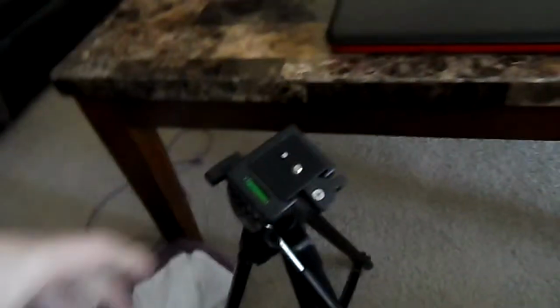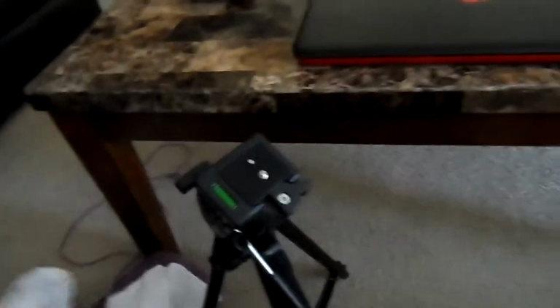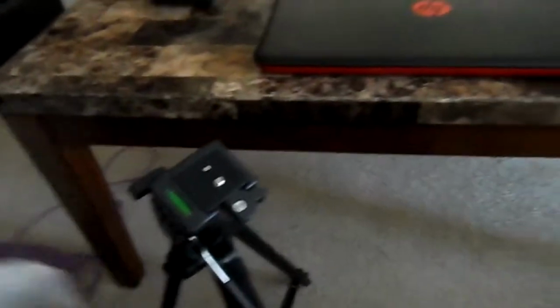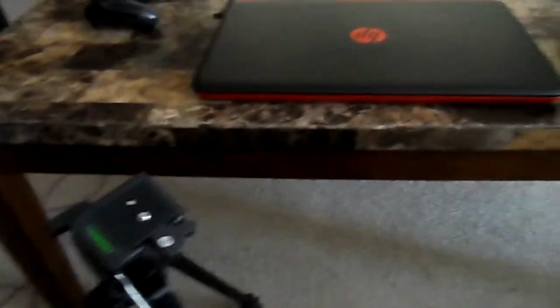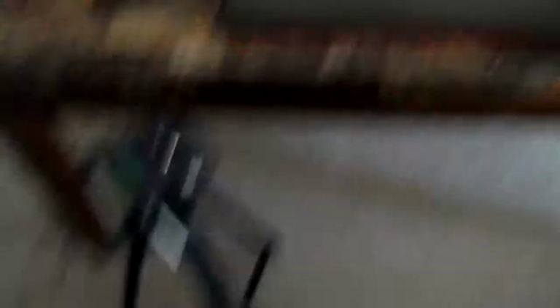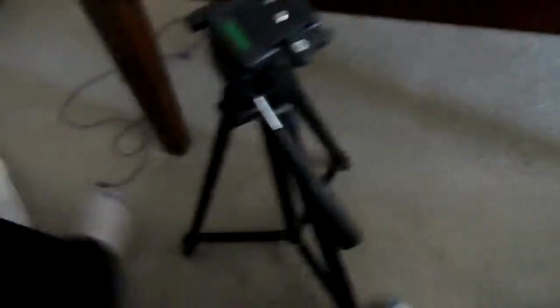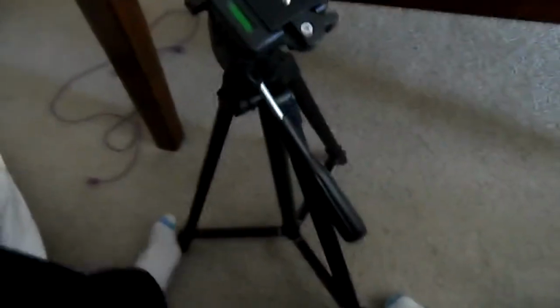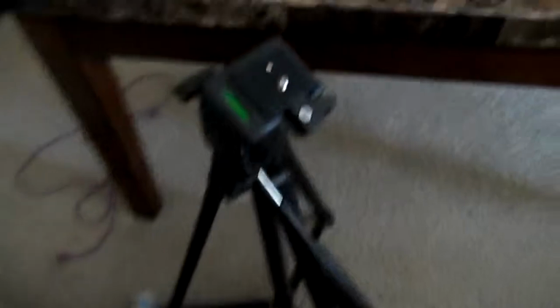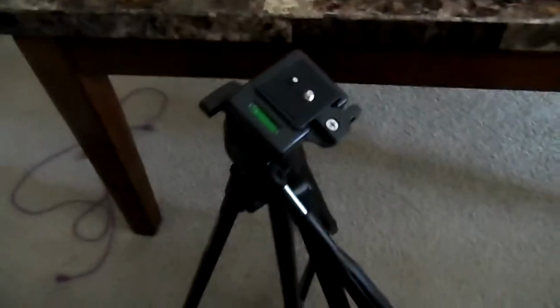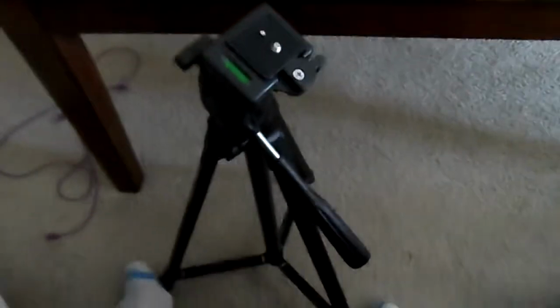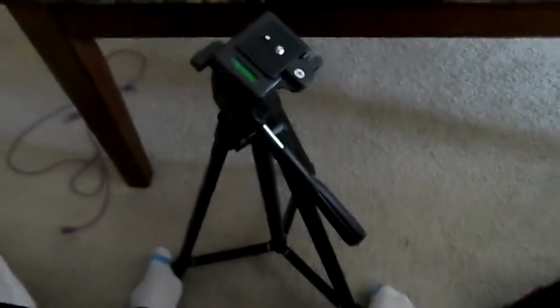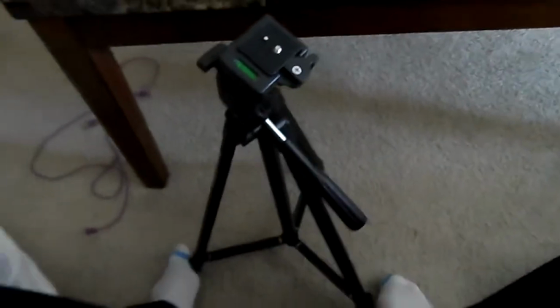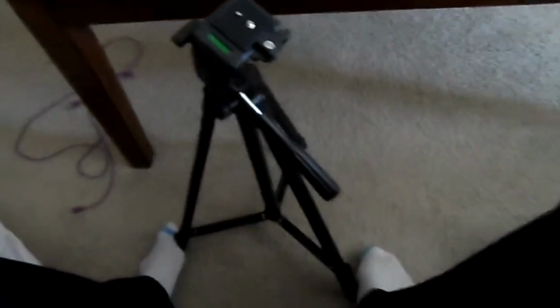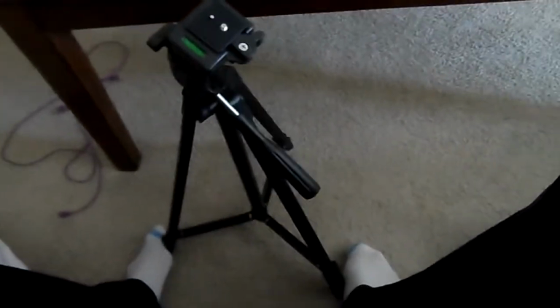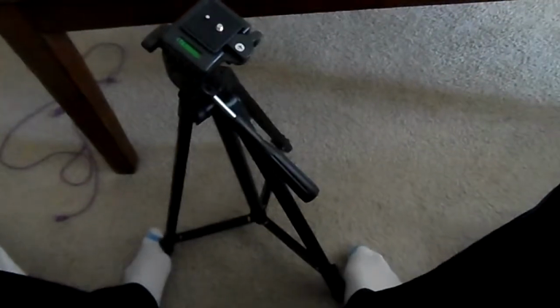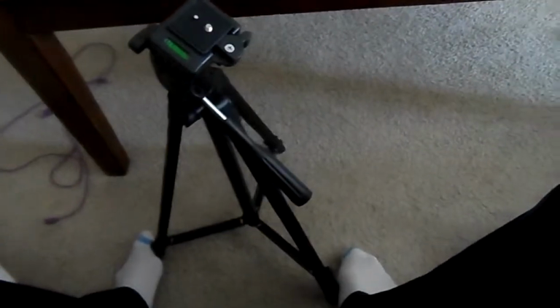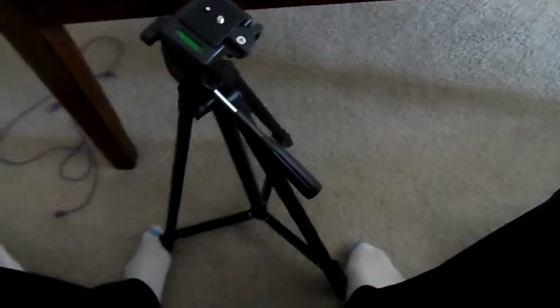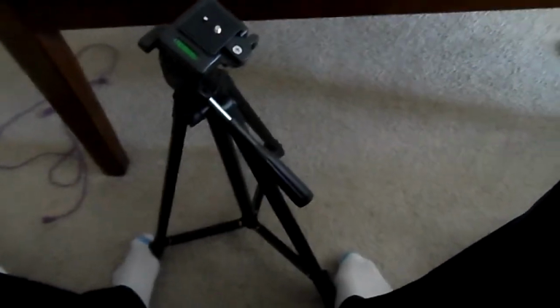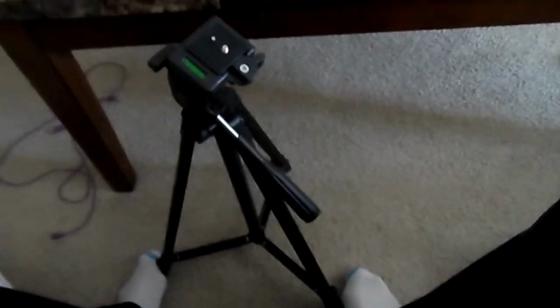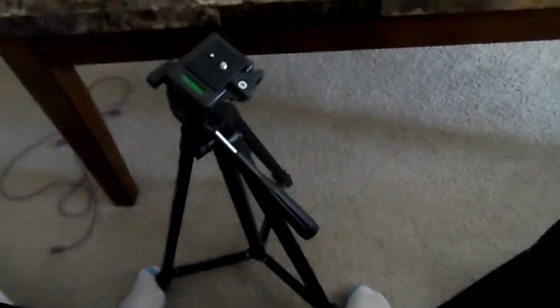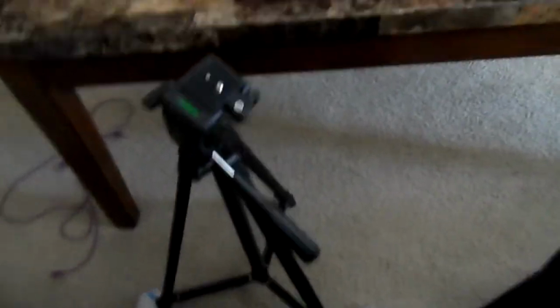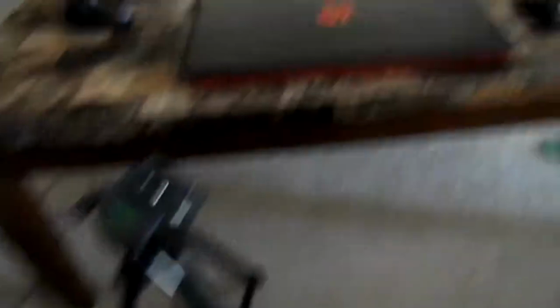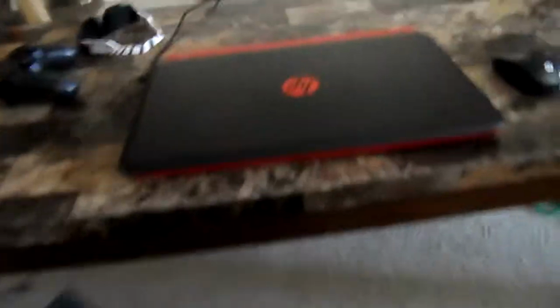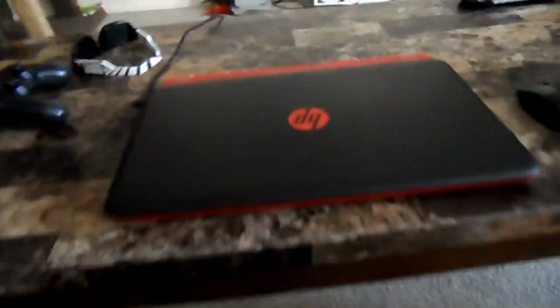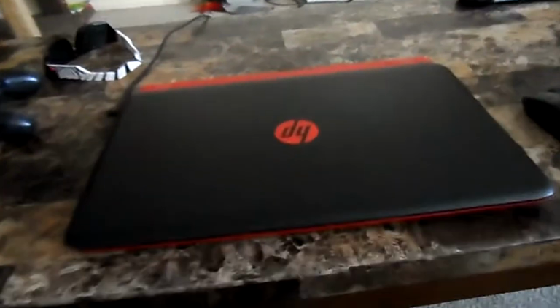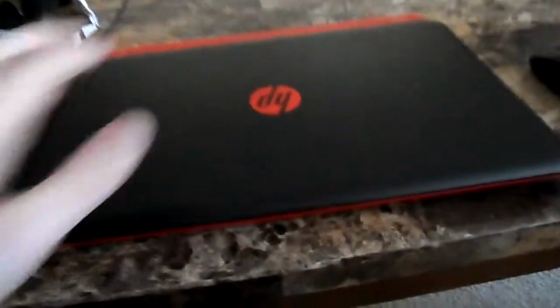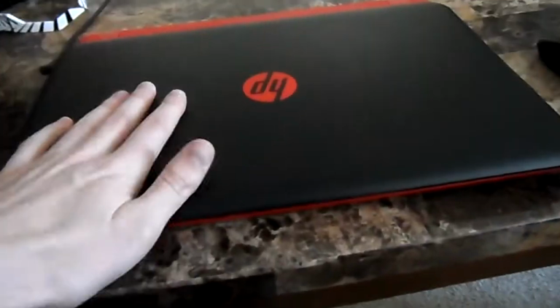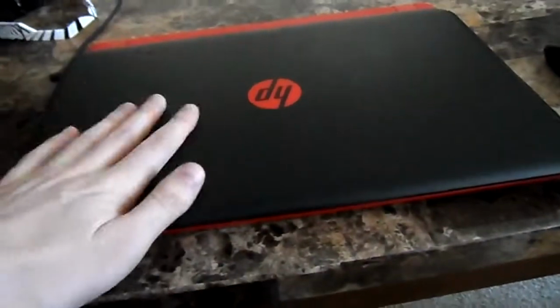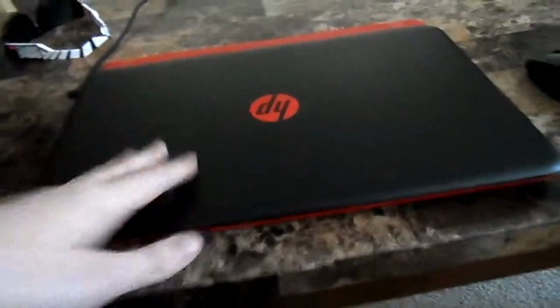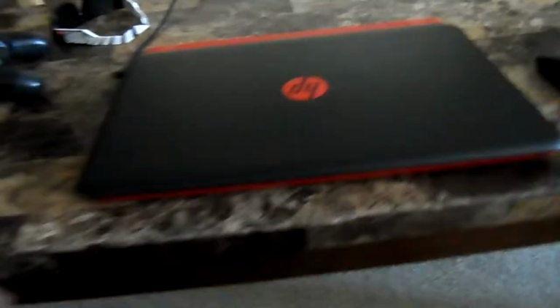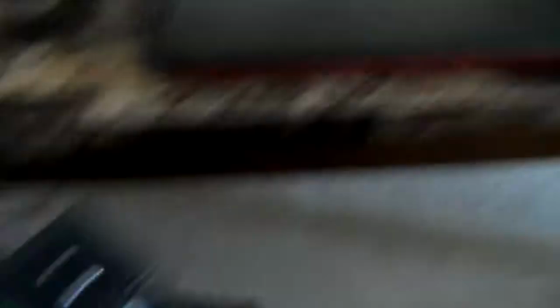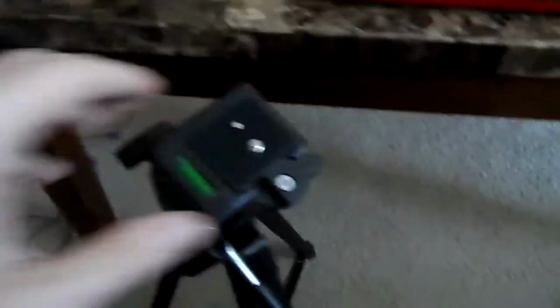I got this so I could film. I film all sorts of stuff — I do a lot of unboxings. I also want to film my laptop screen.